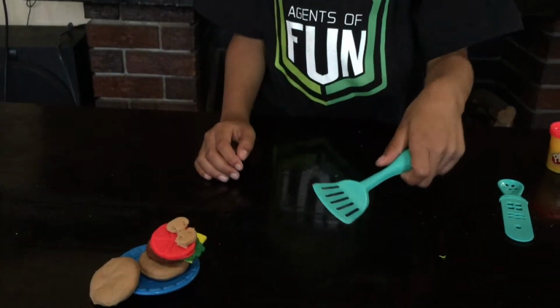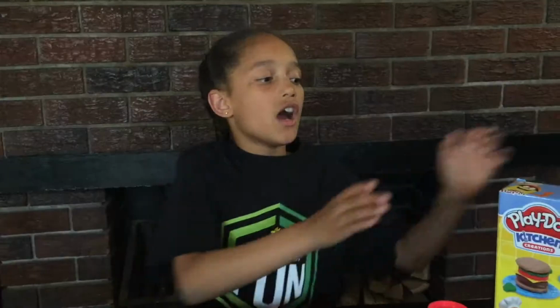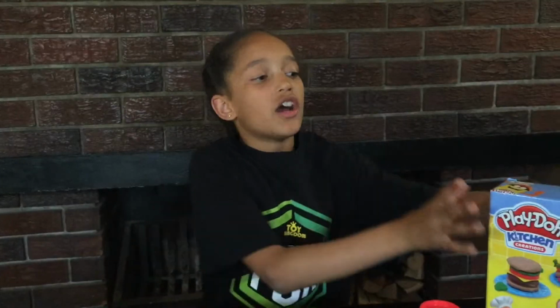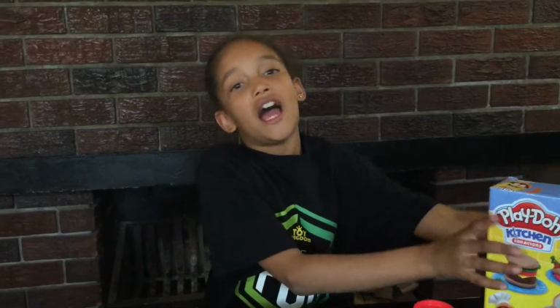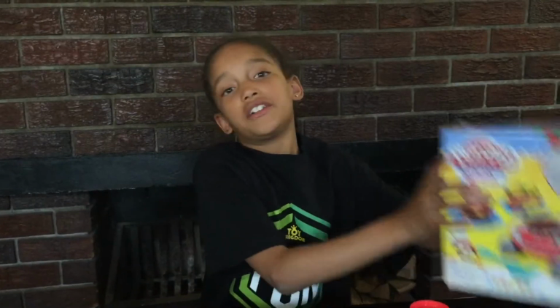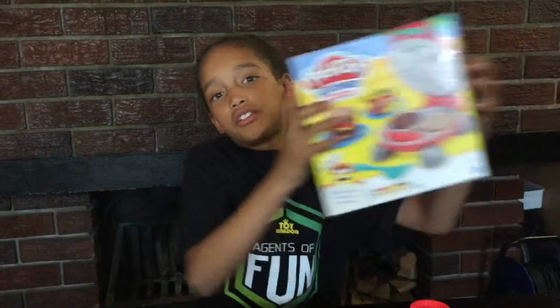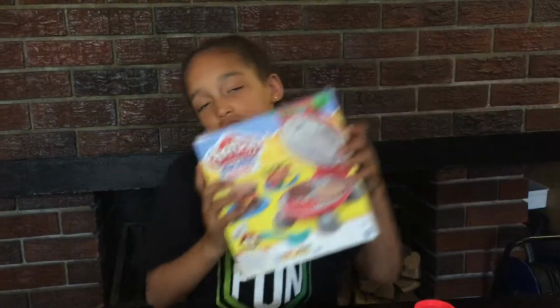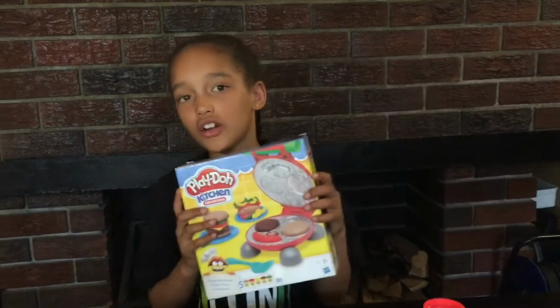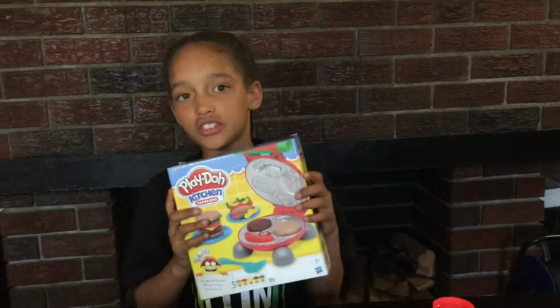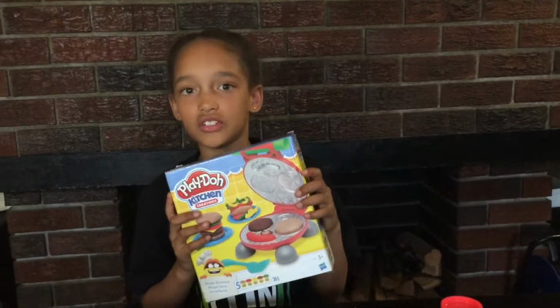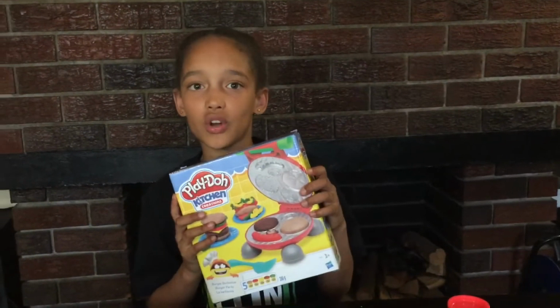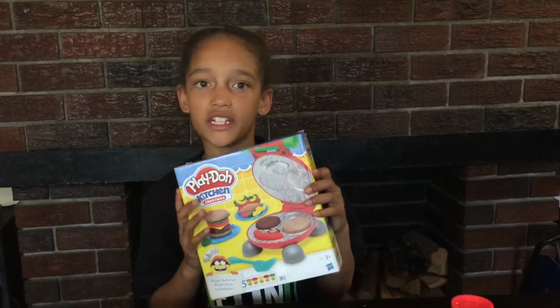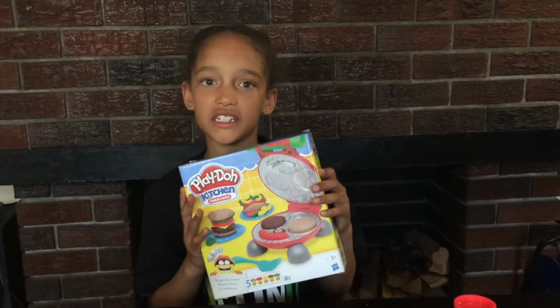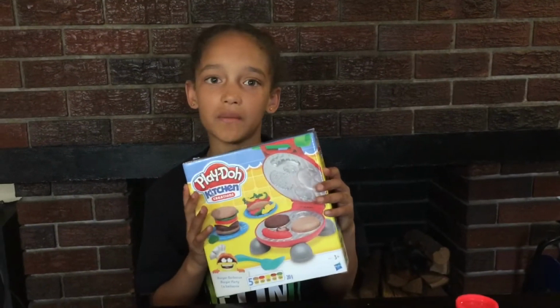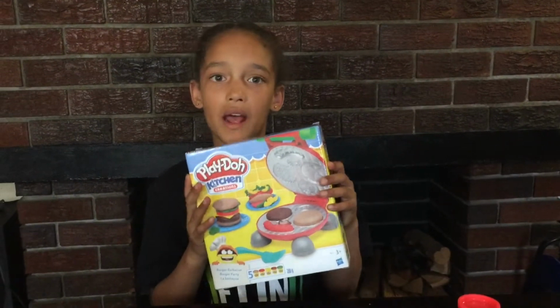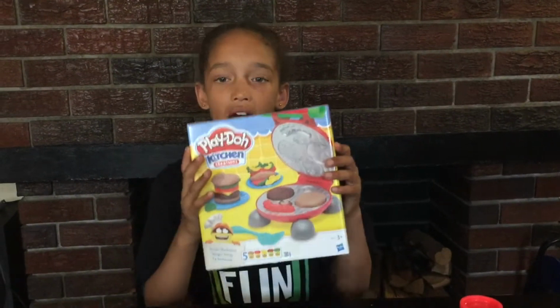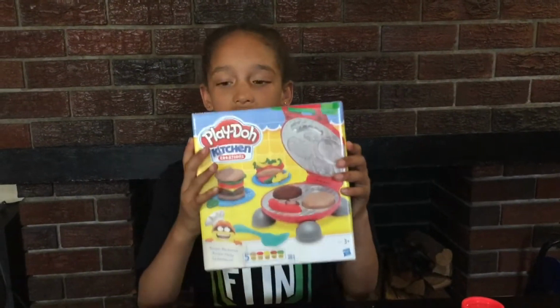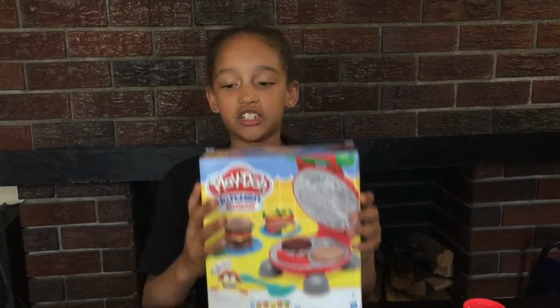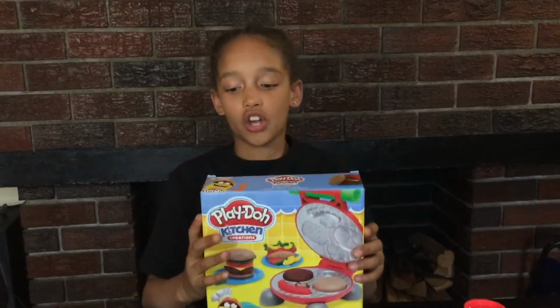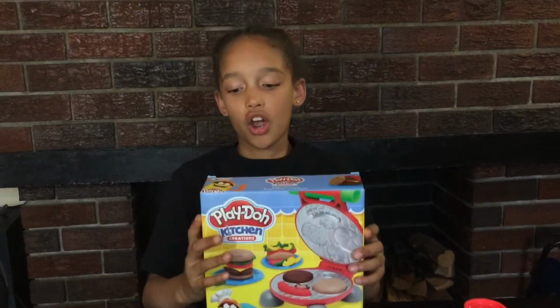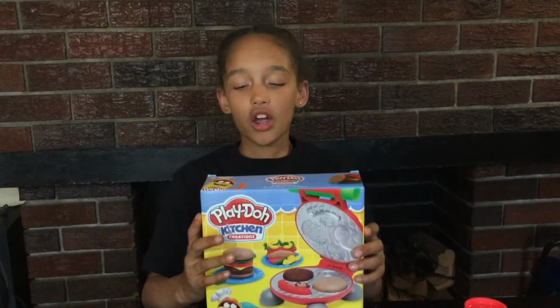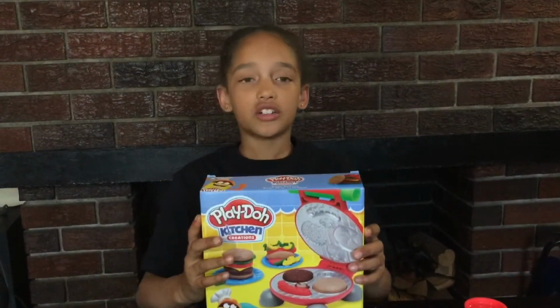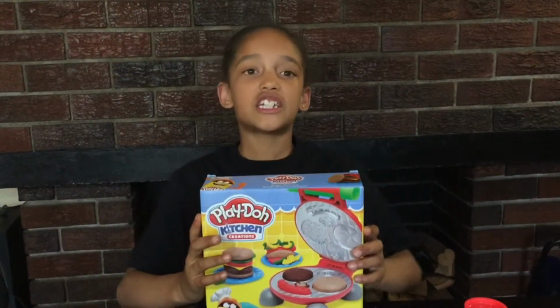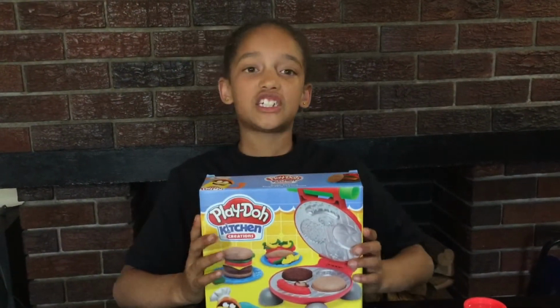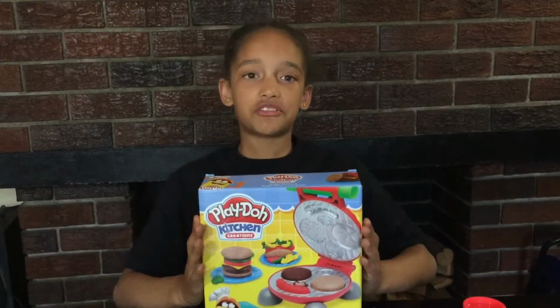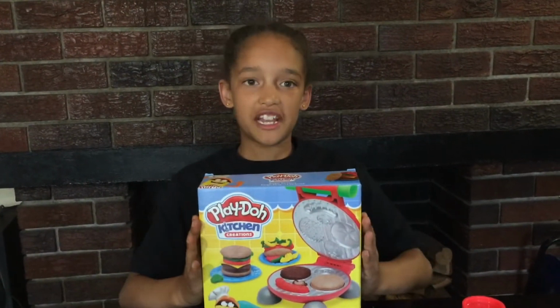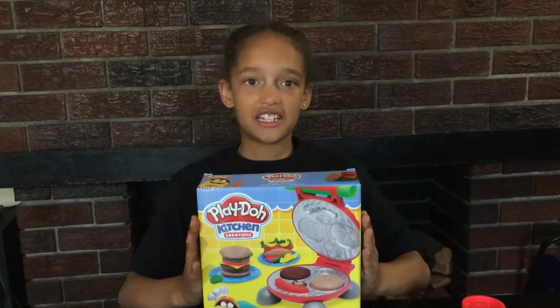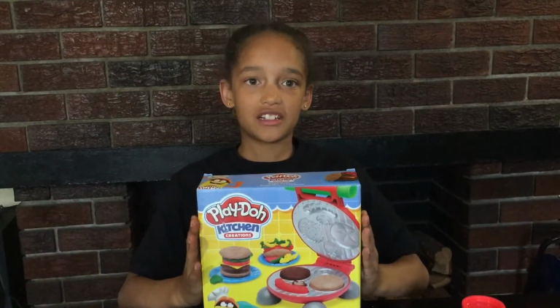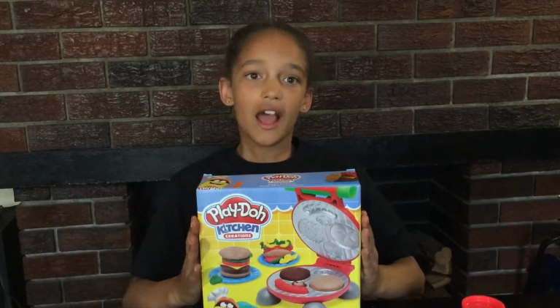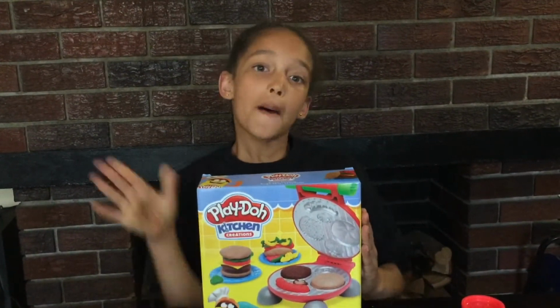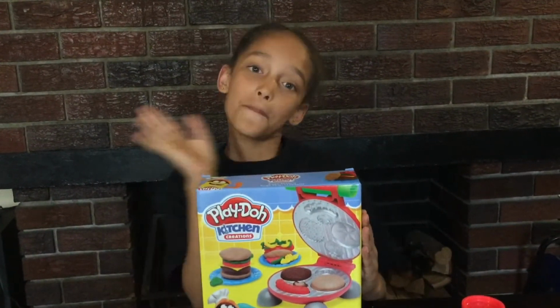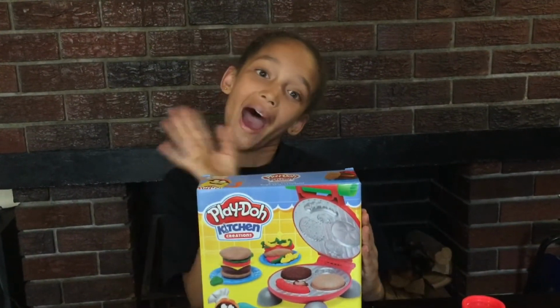Go to Toy Kingdom and get your own kitchen creation. Bye!